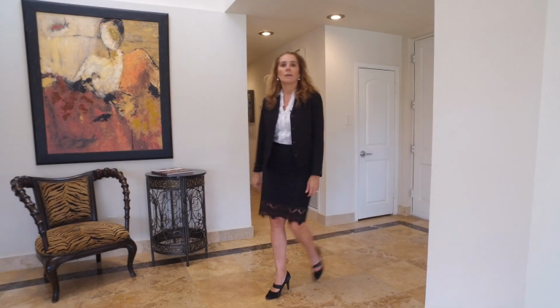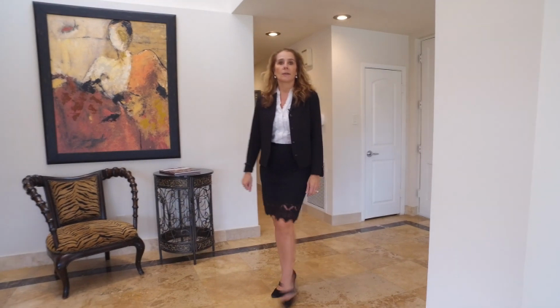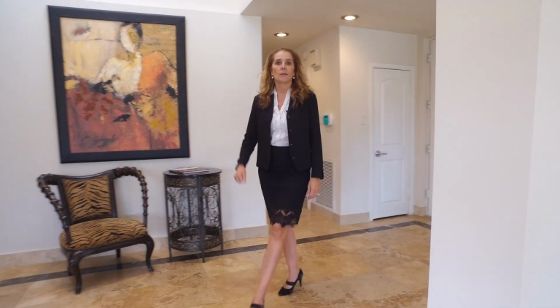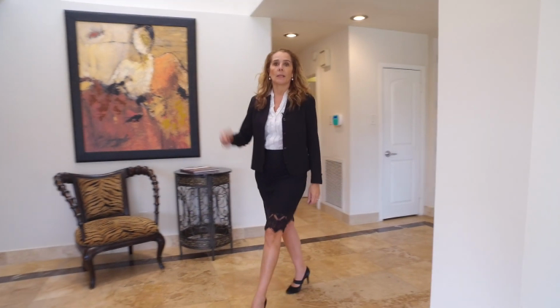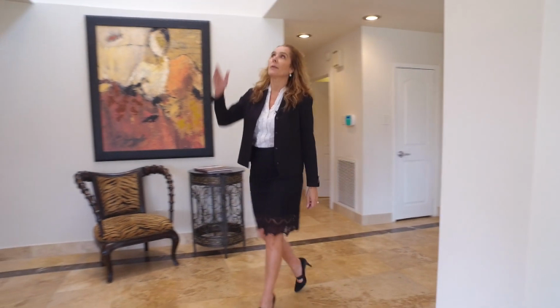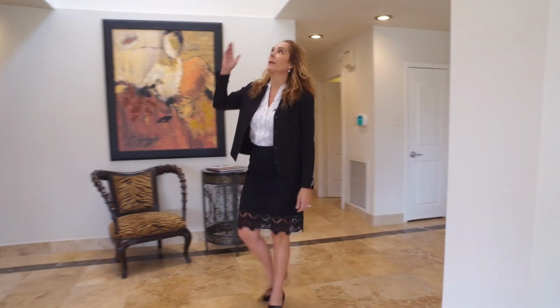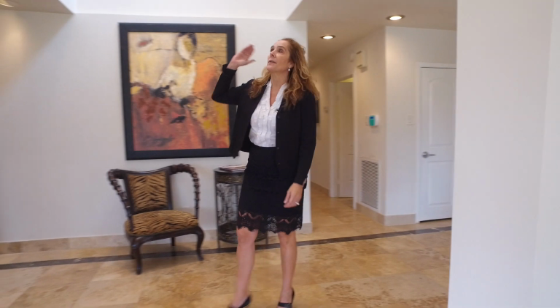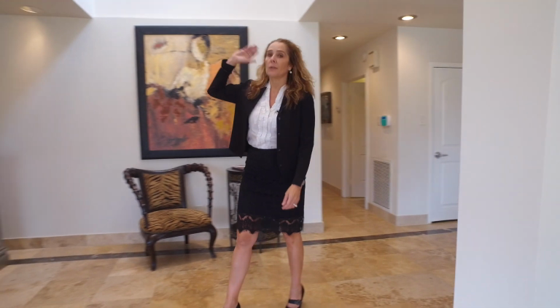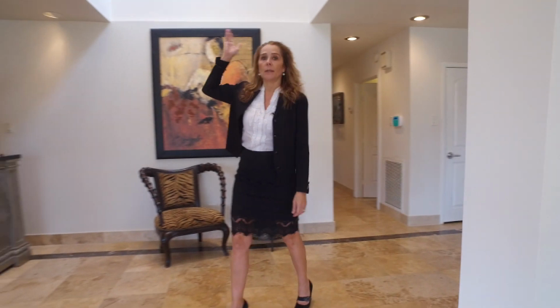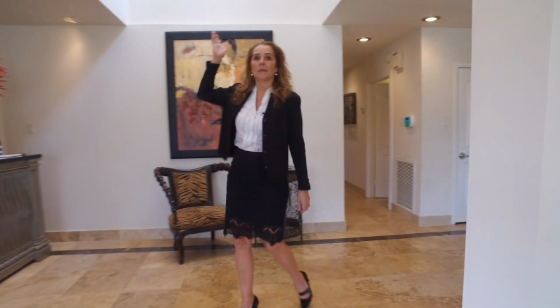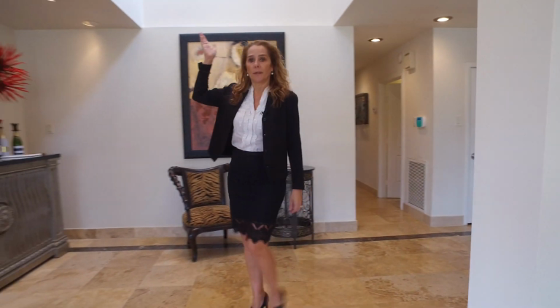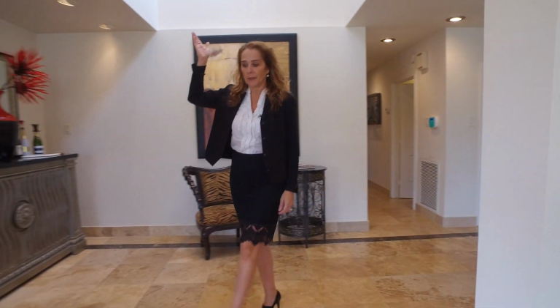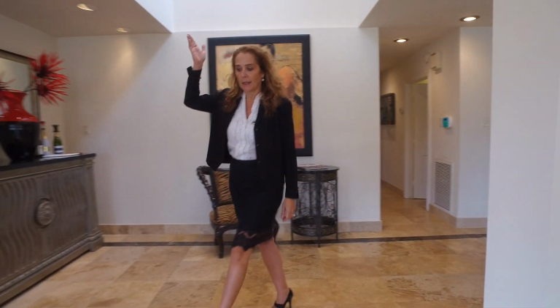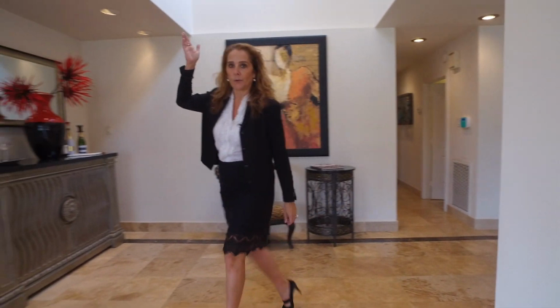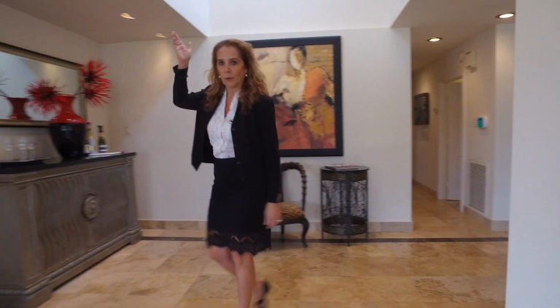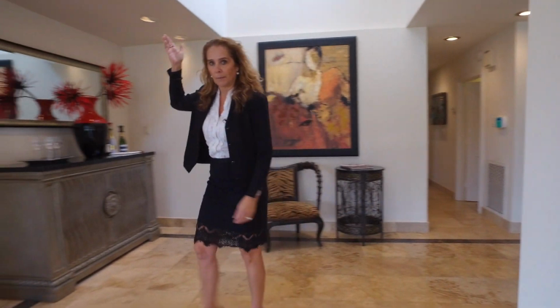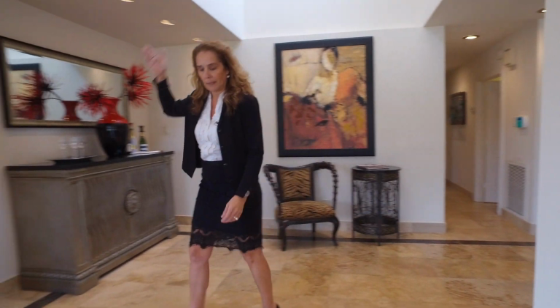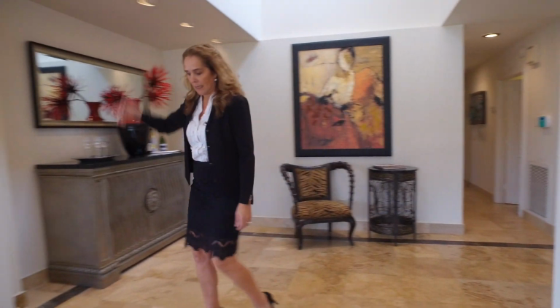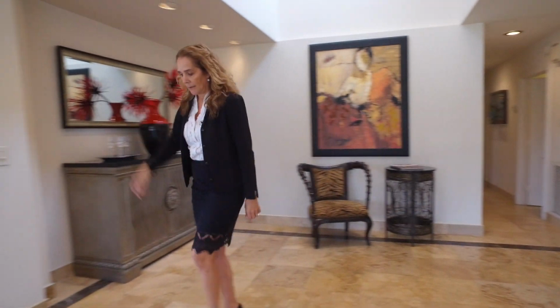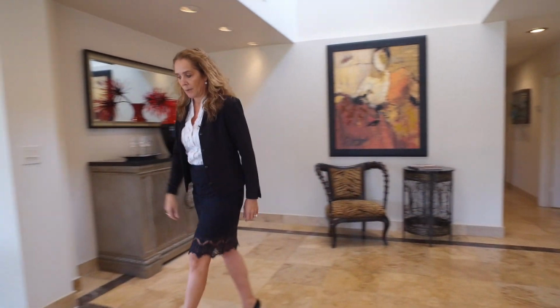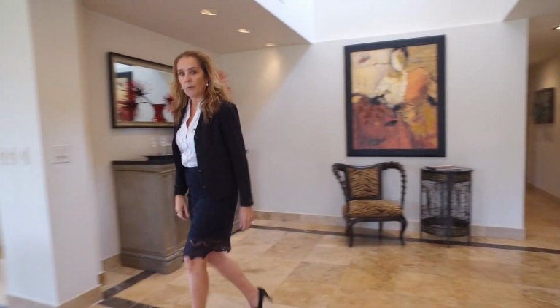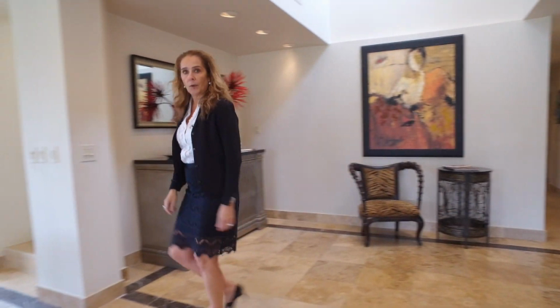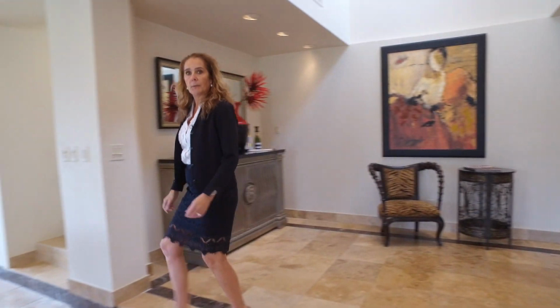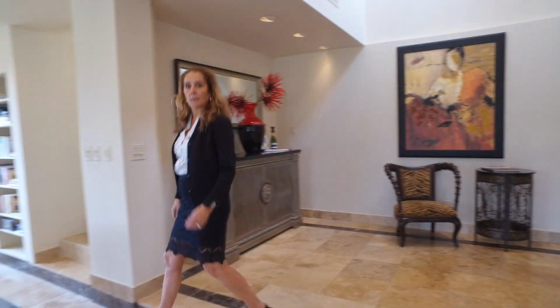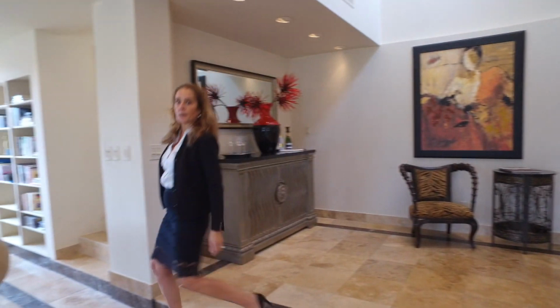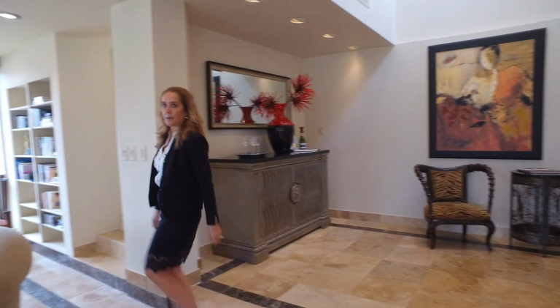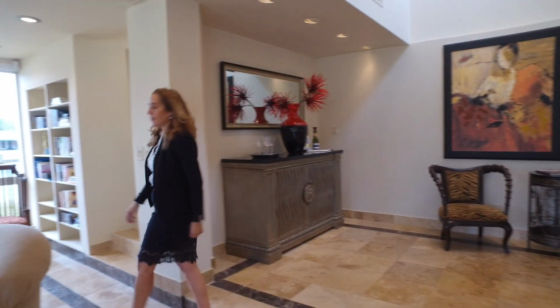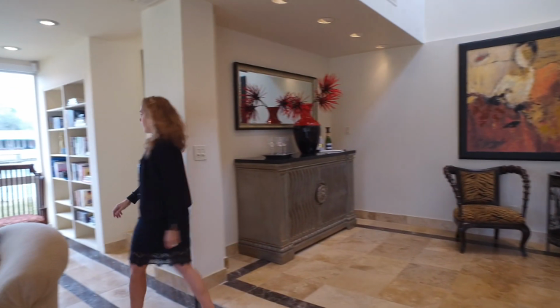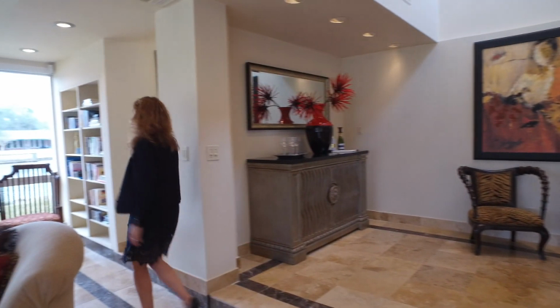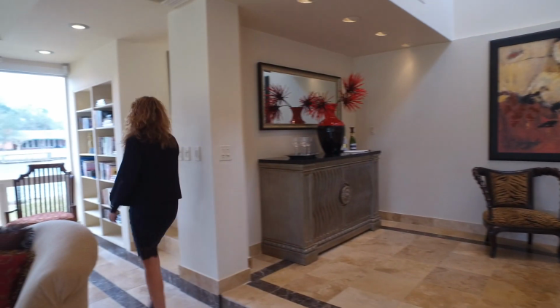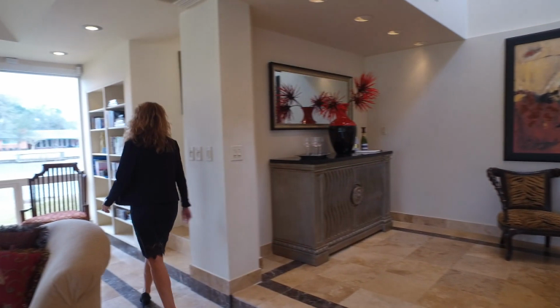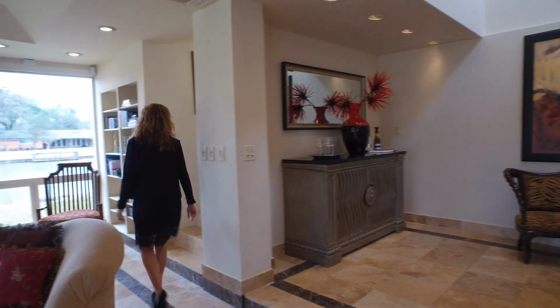Now I'm going to show you the master suite upstairs. Follow me.